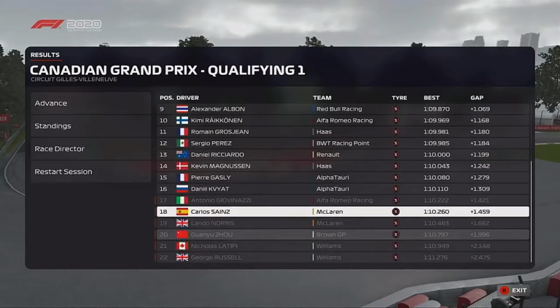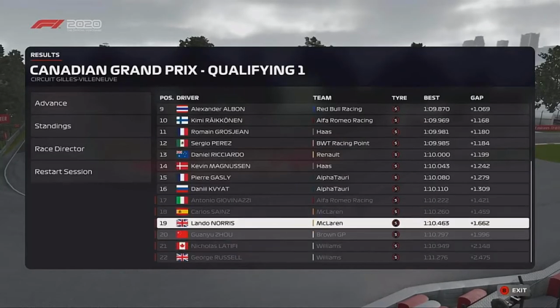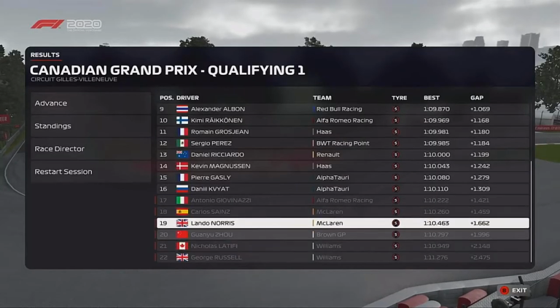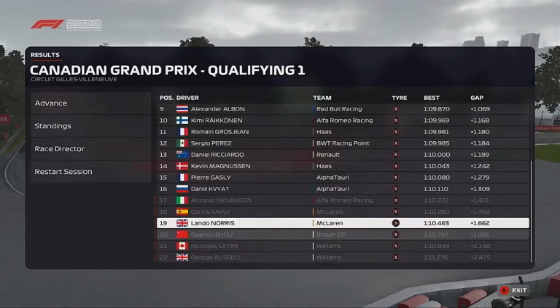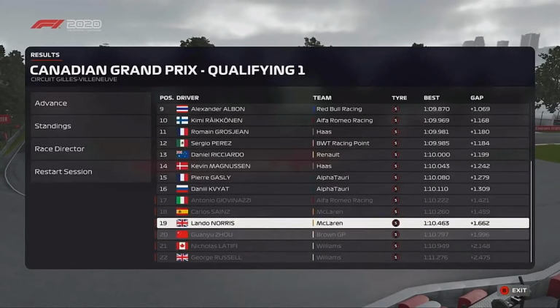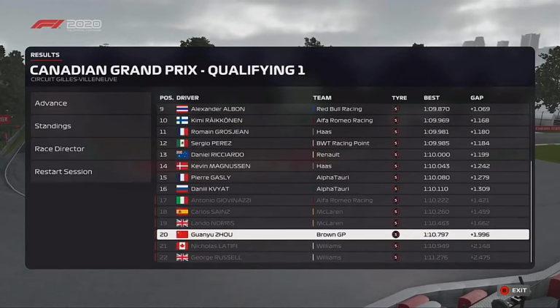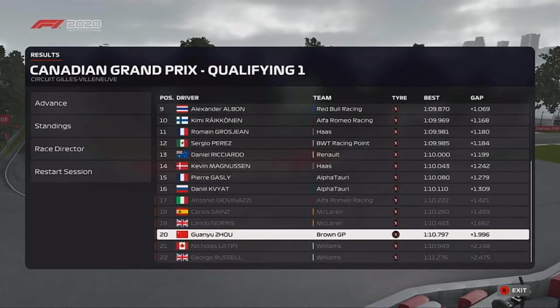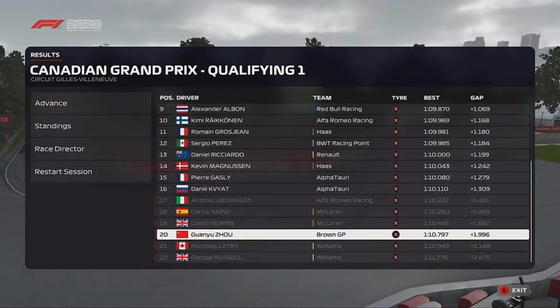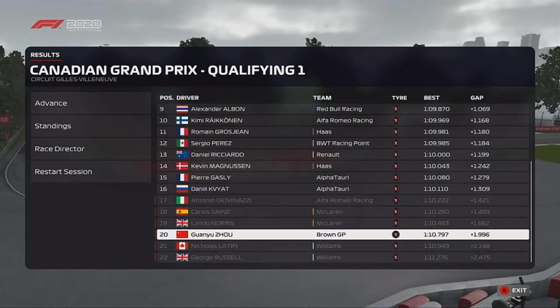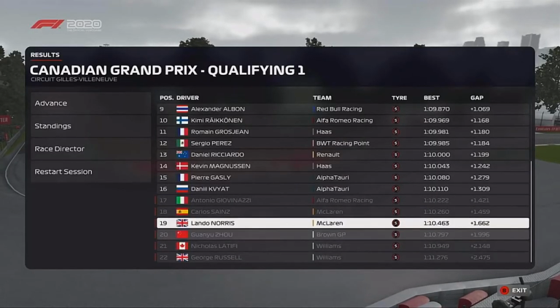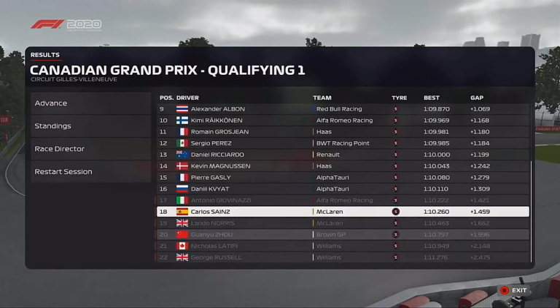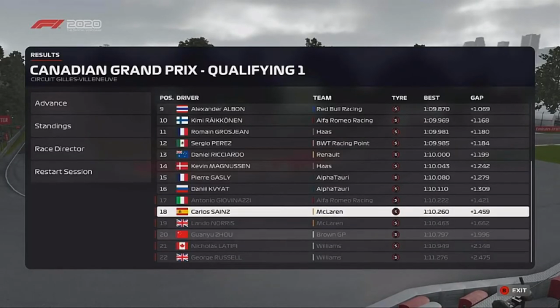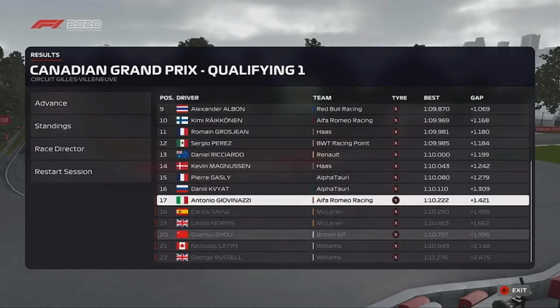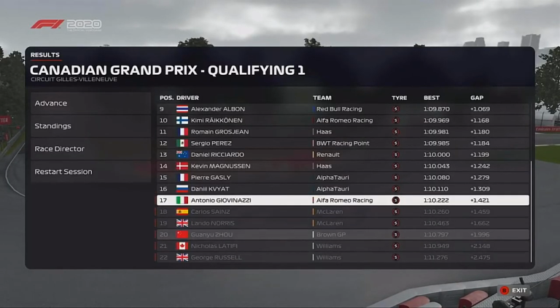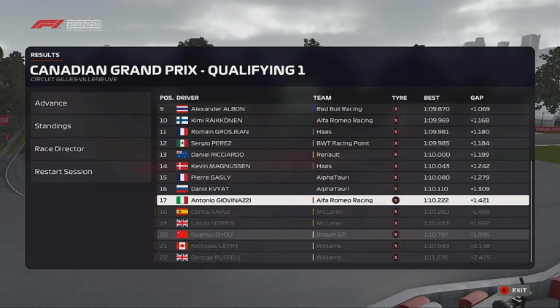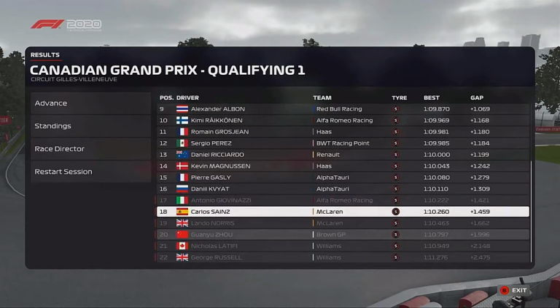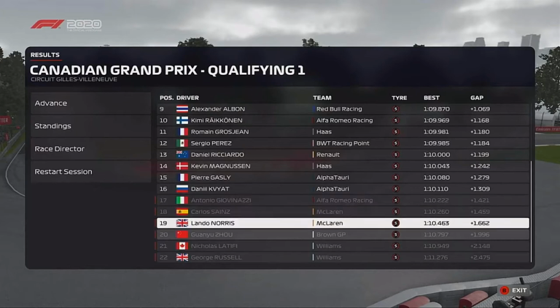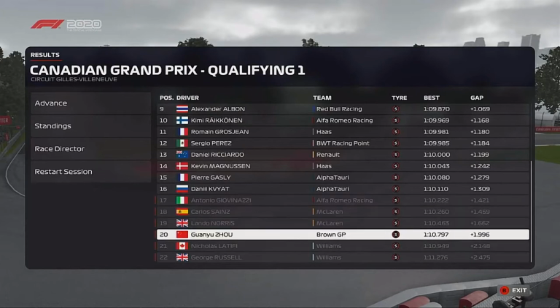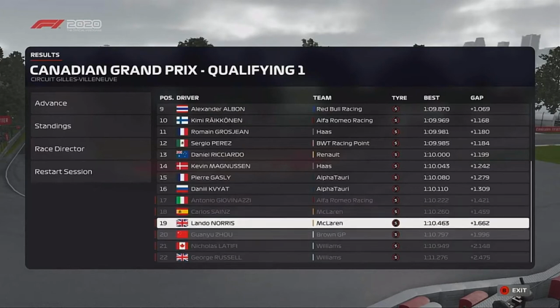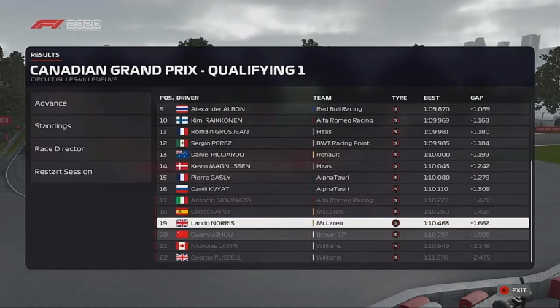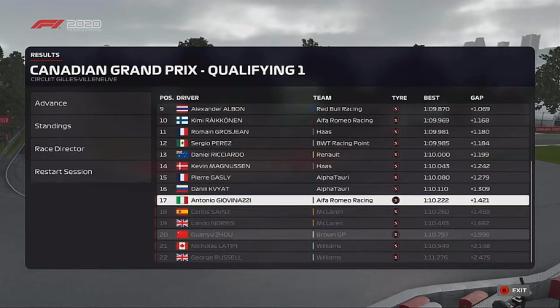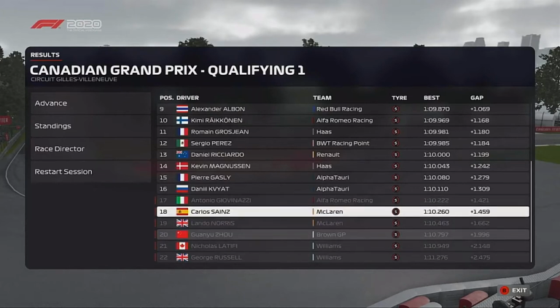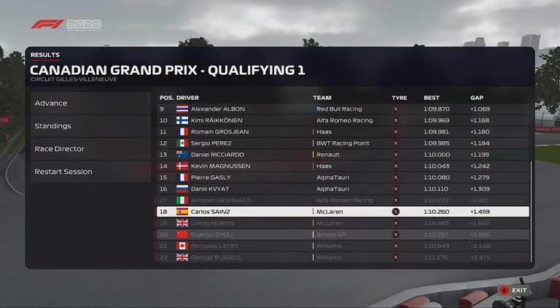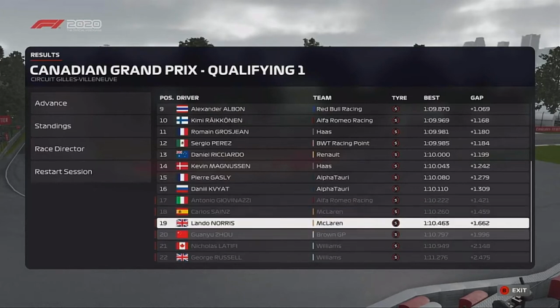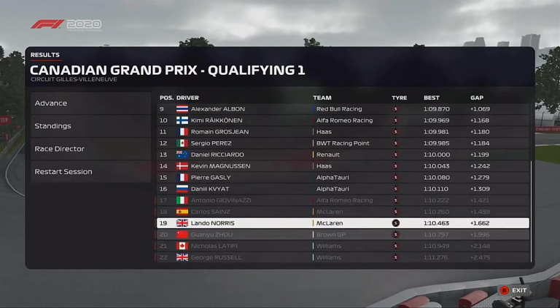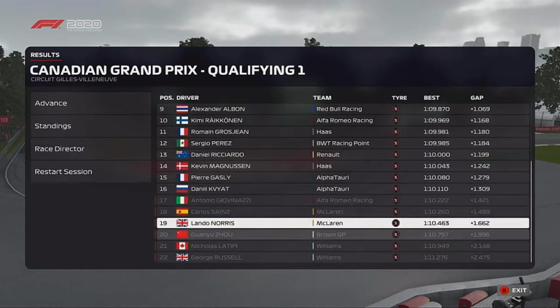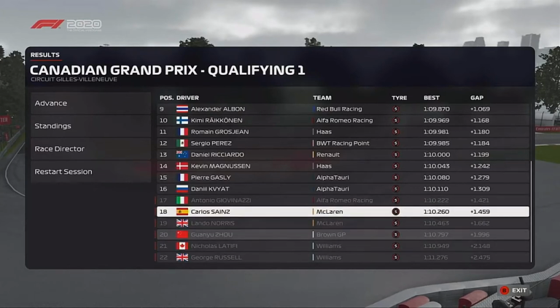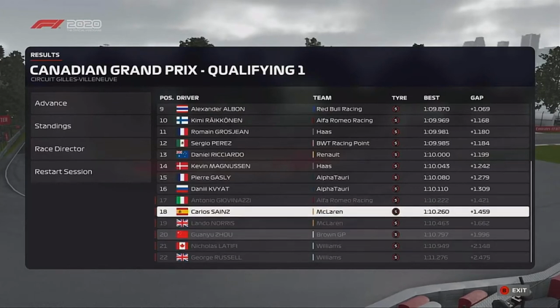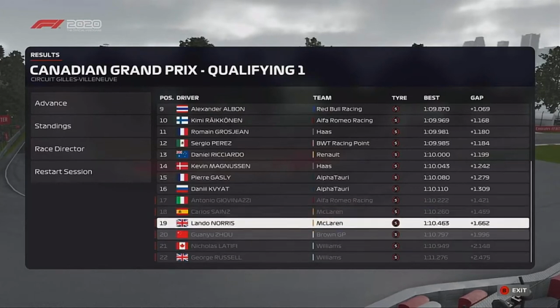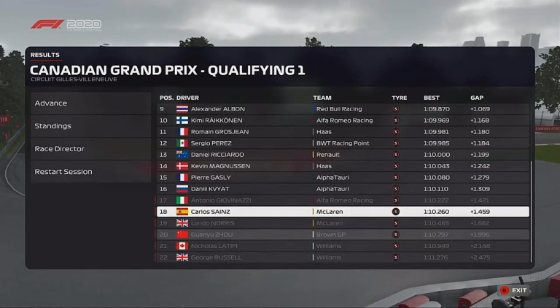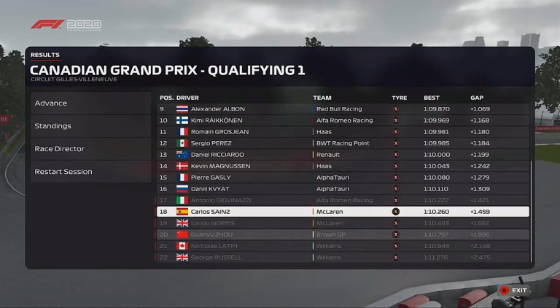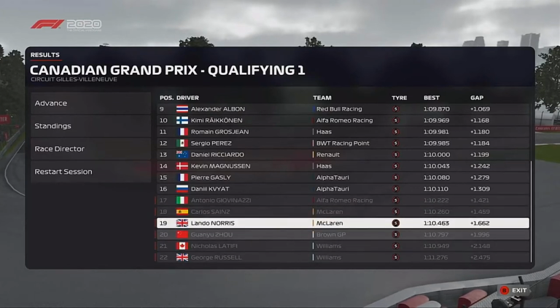Those that have fallen are our teammate, including both McLarens, both Williams, and Antonio Giovinazzi — a poor run for the McLarens.